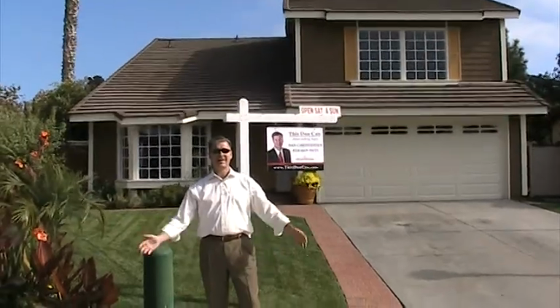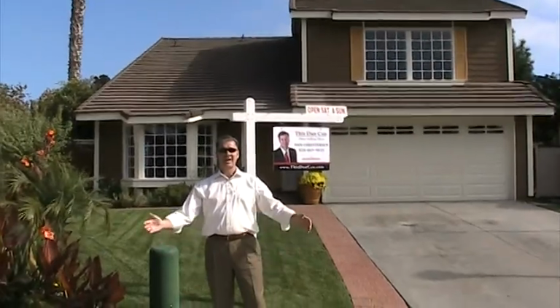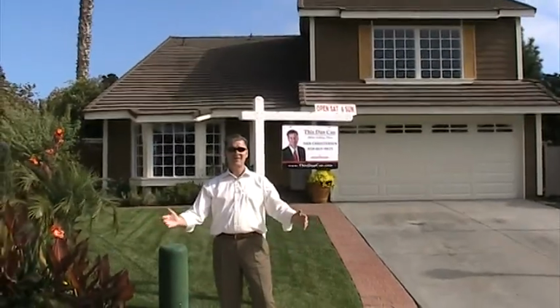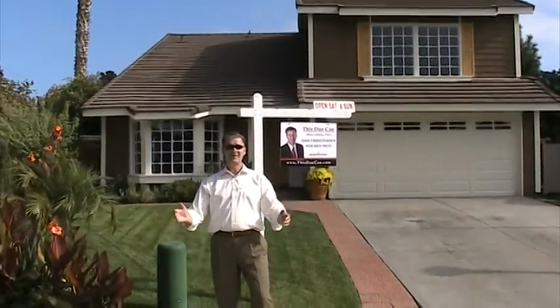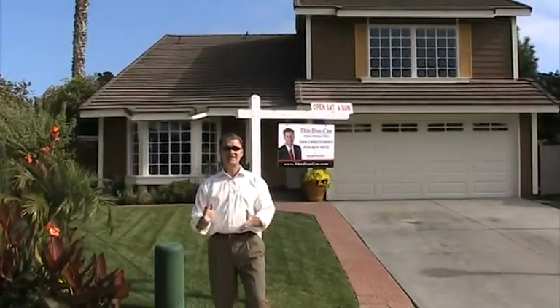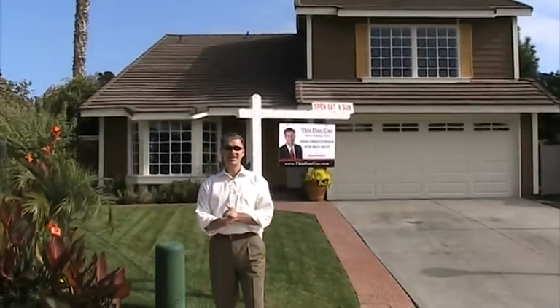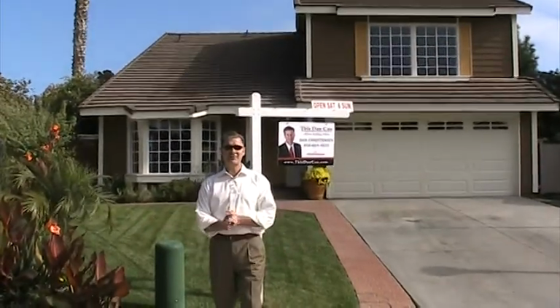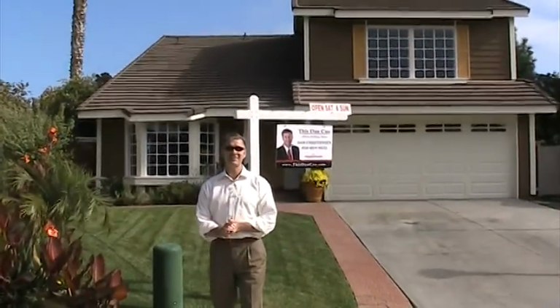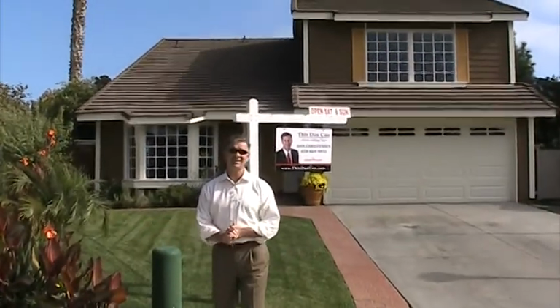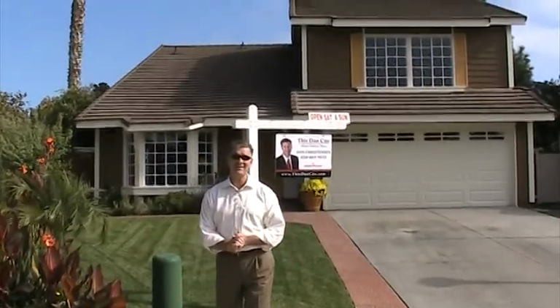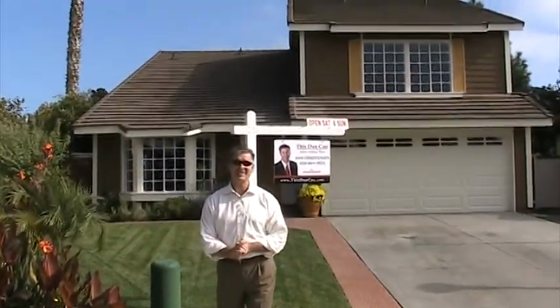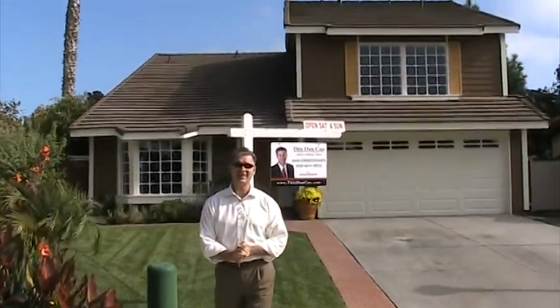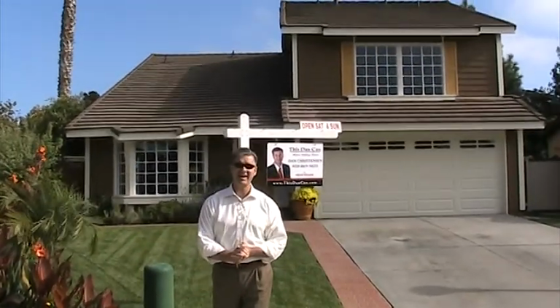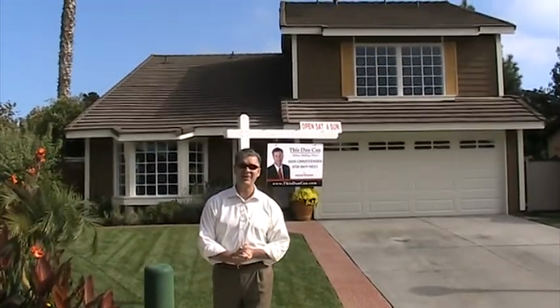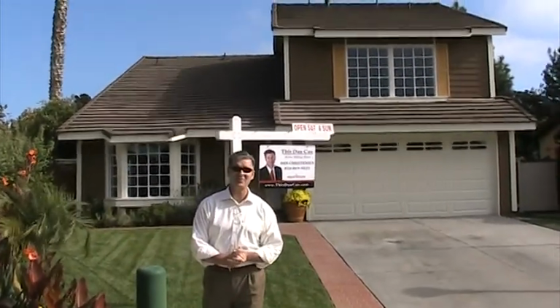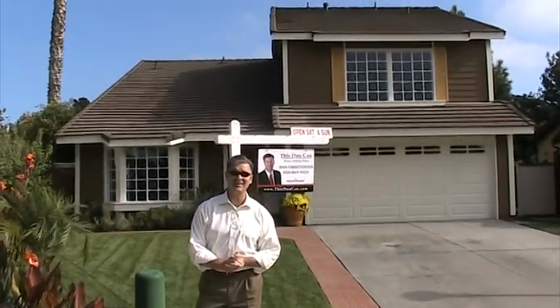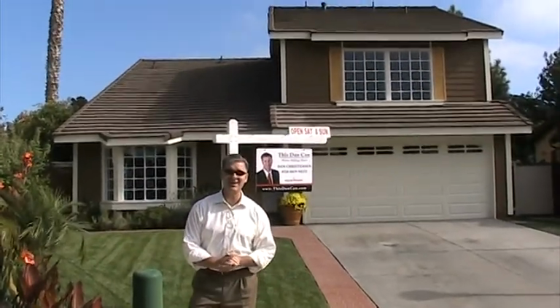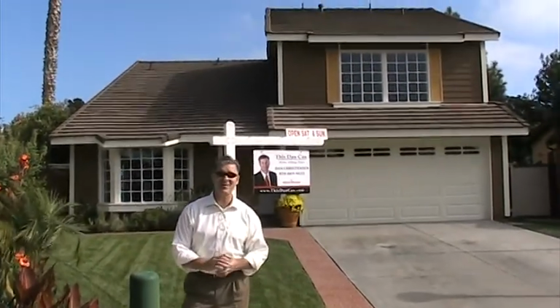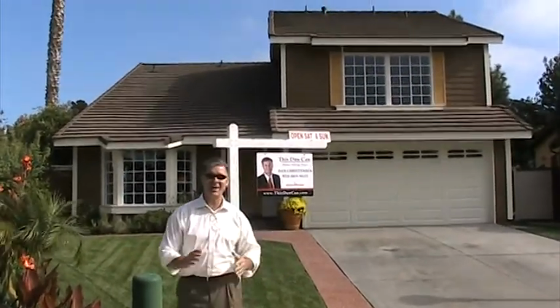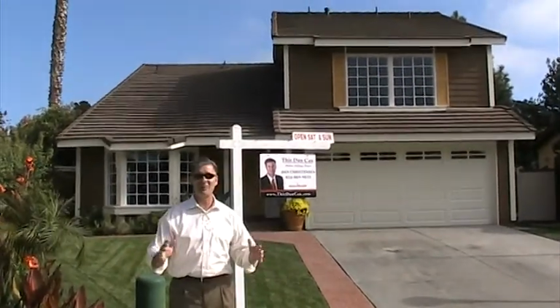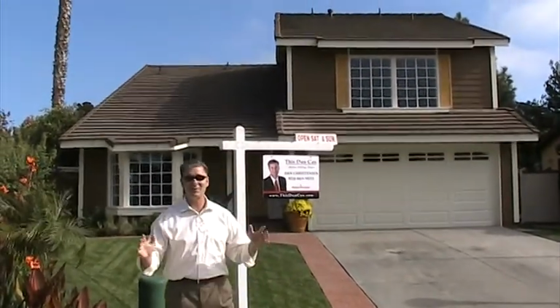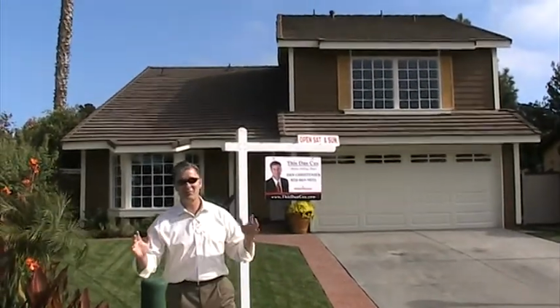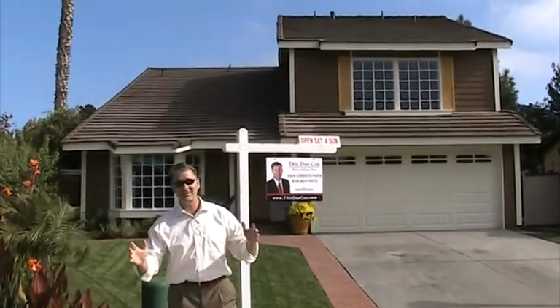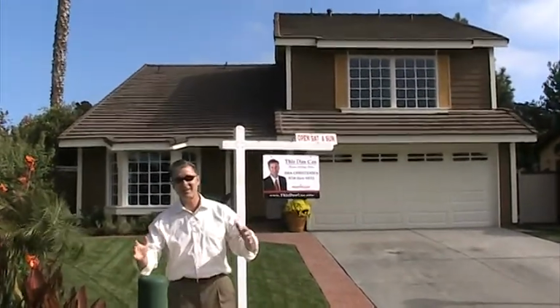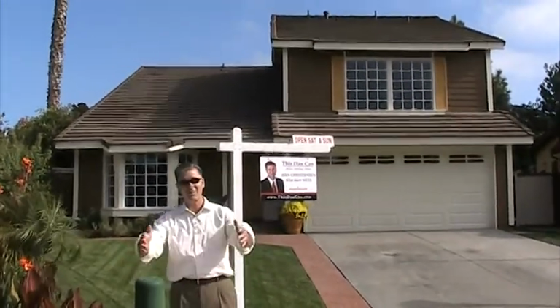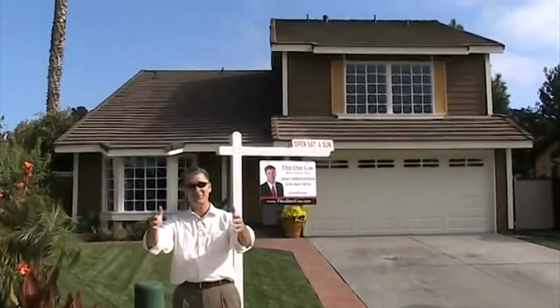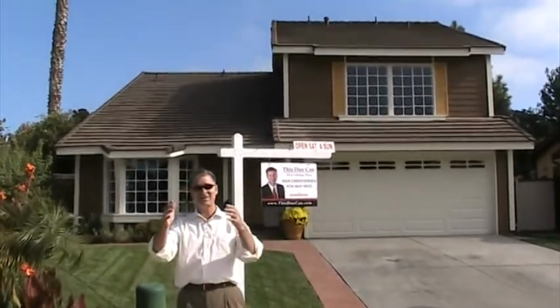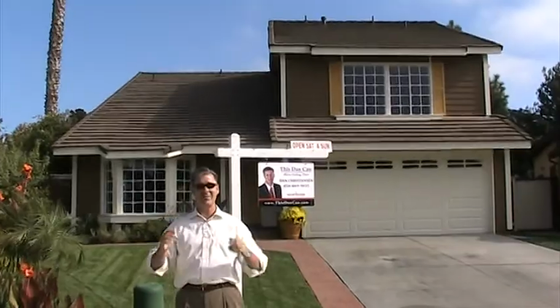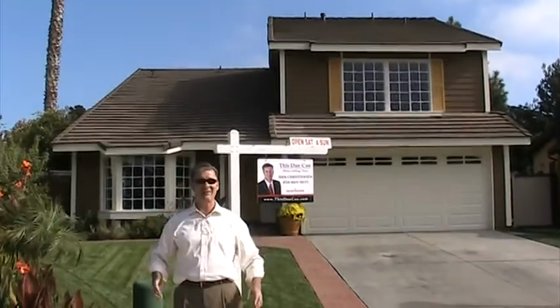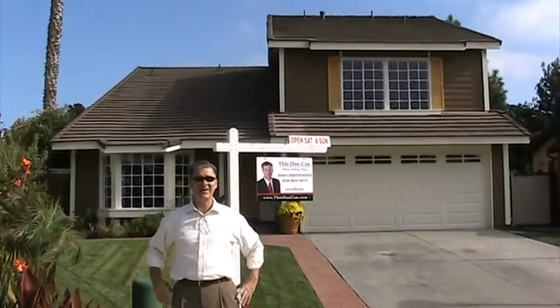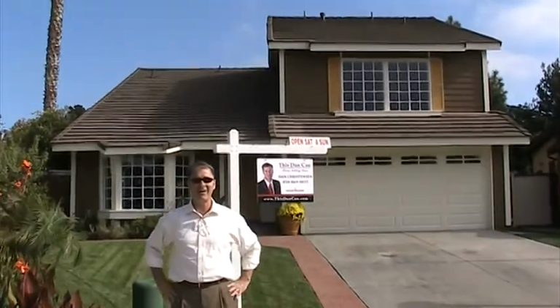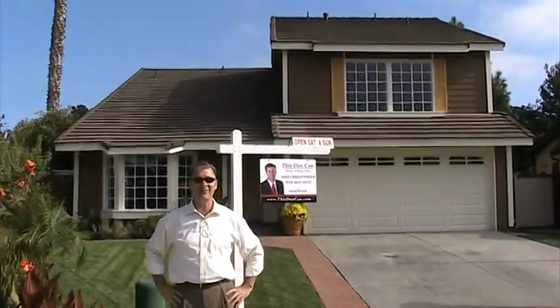Hello, this is Dan Christensen of the Dan Can Home Selling Team at Keller Williams Realty. I'm here with Jessica, my videographer.